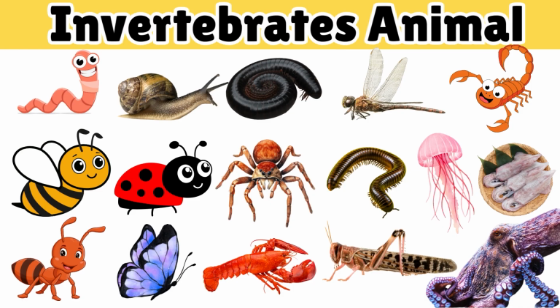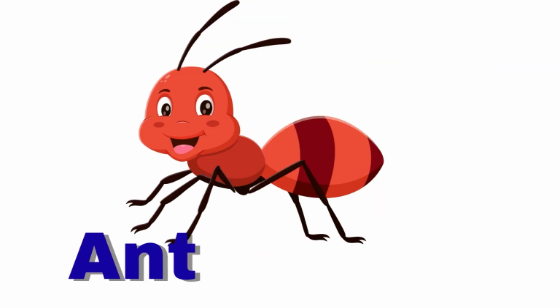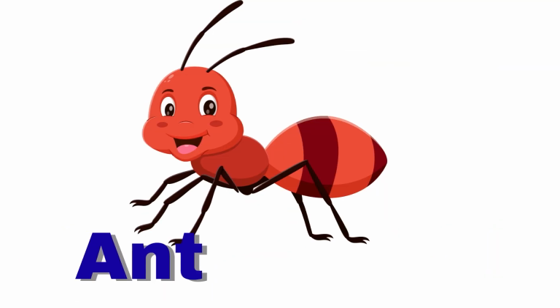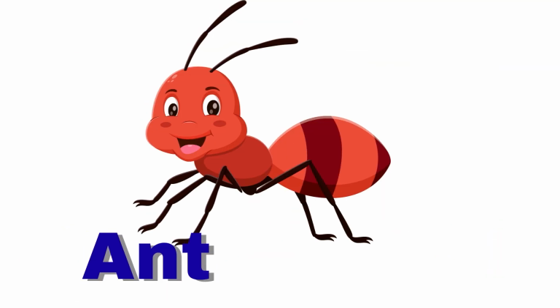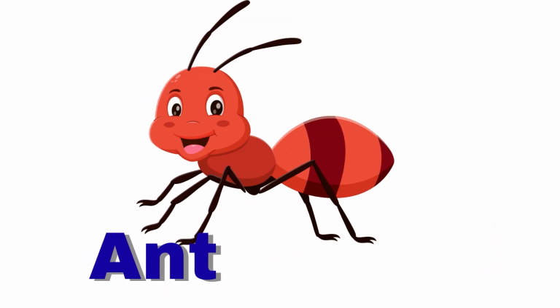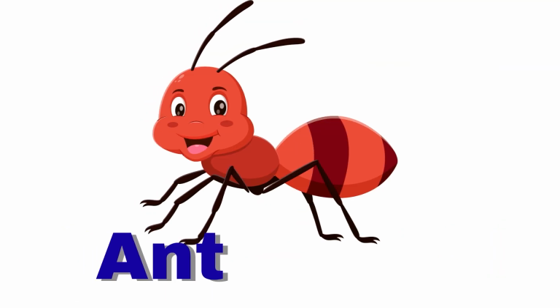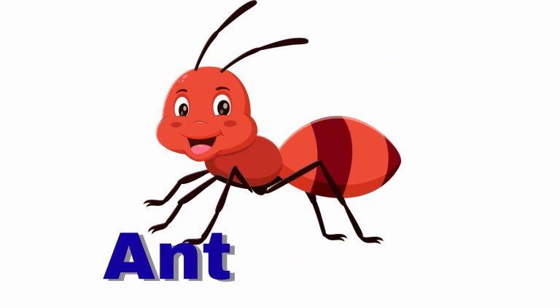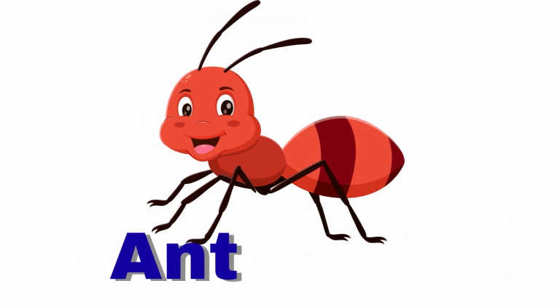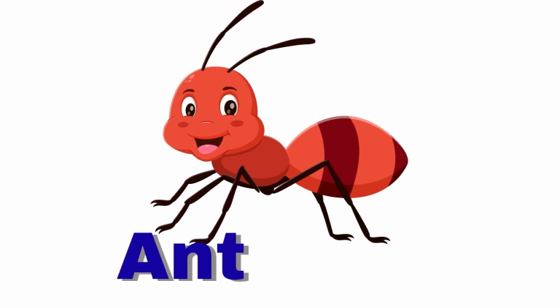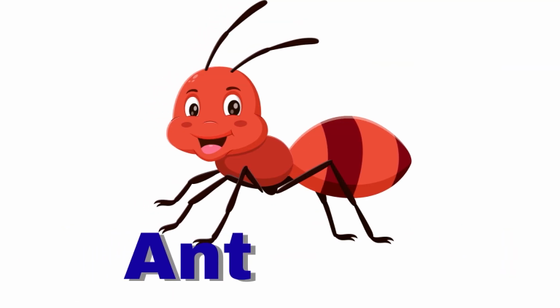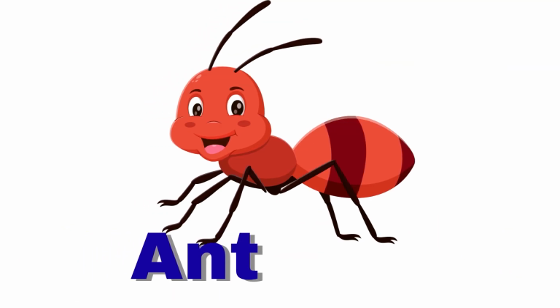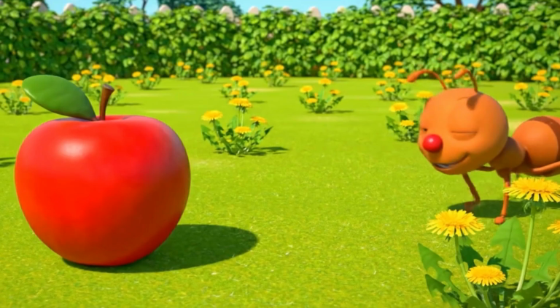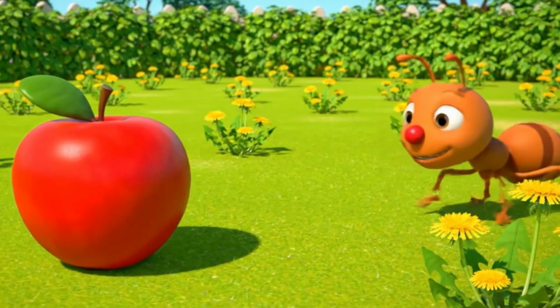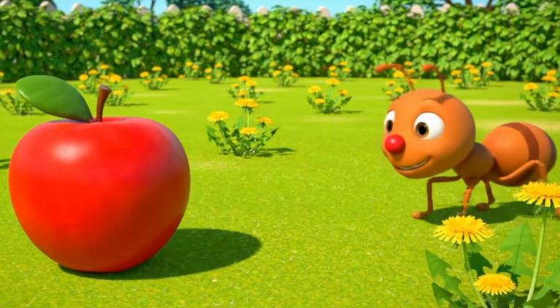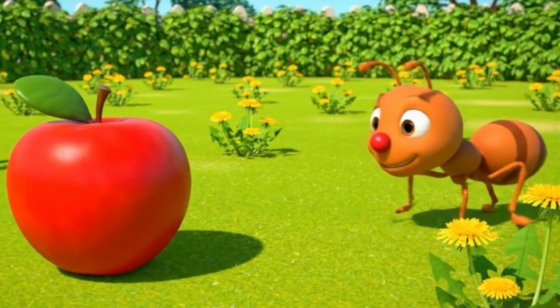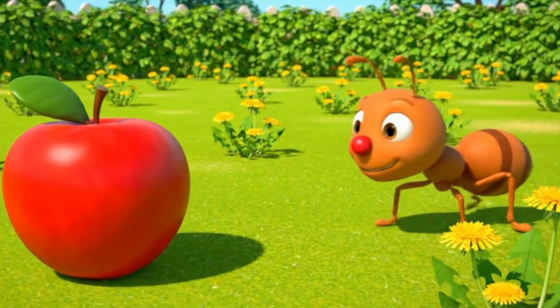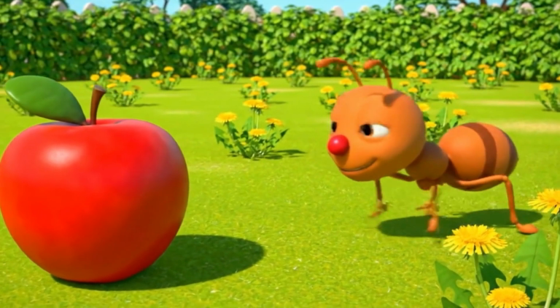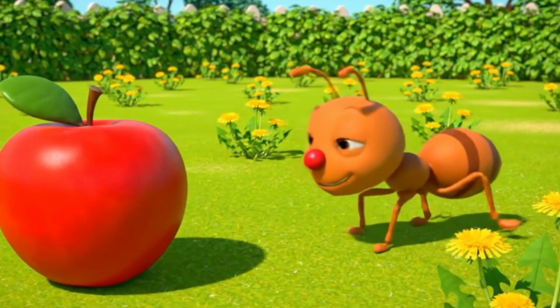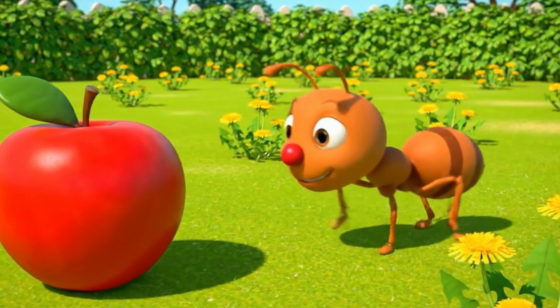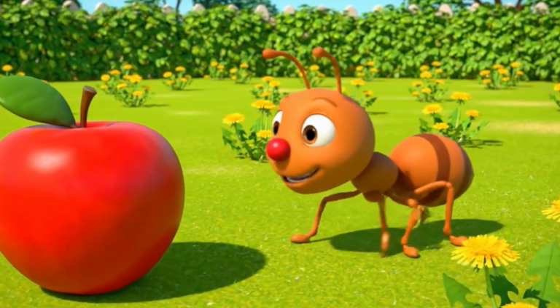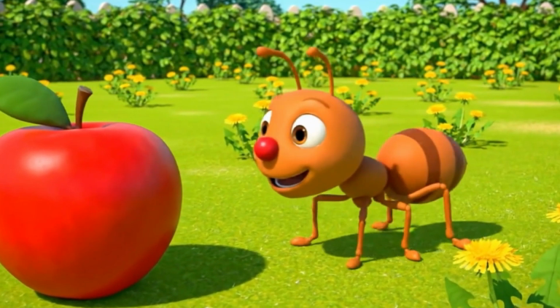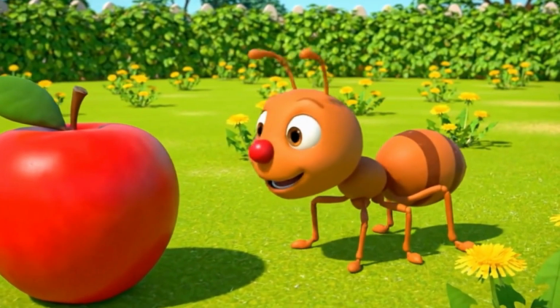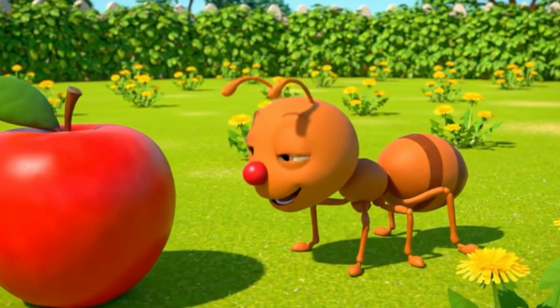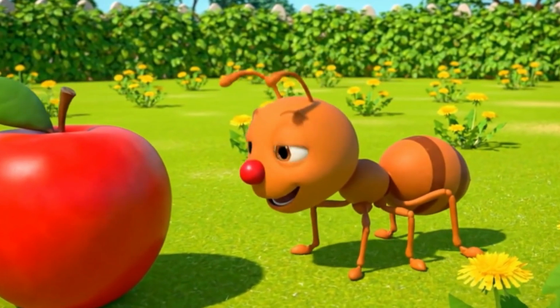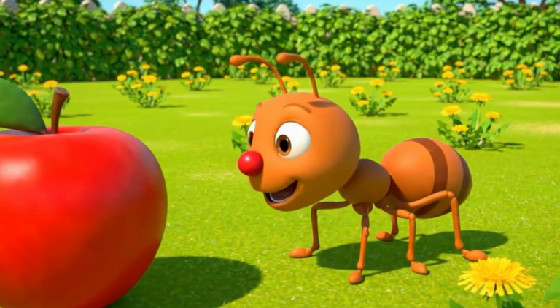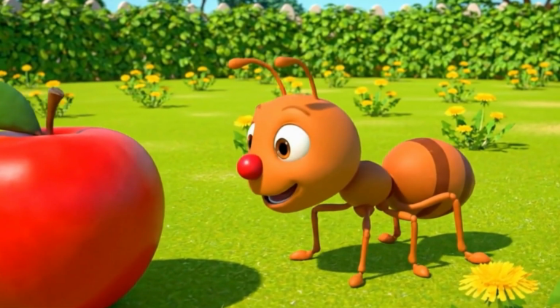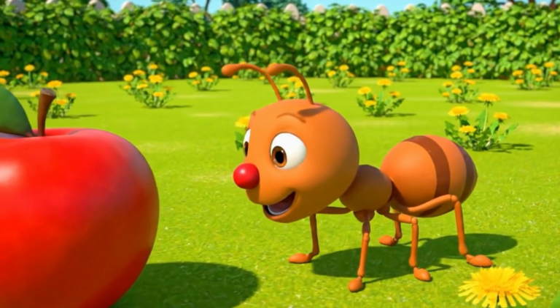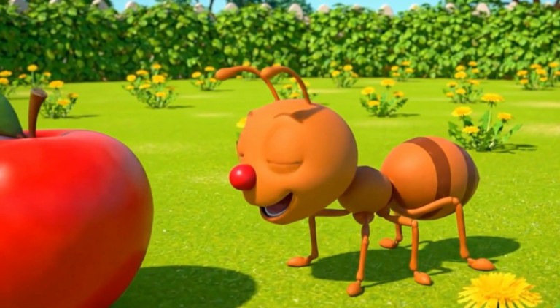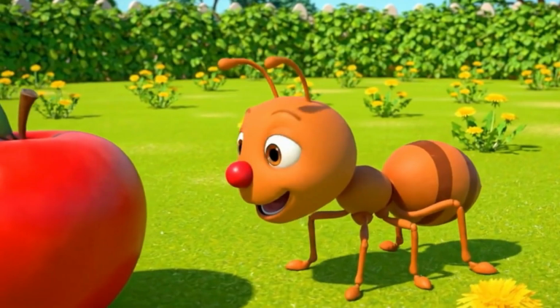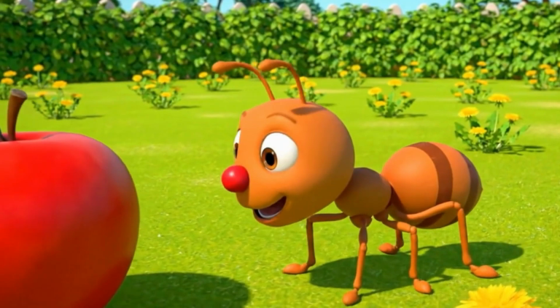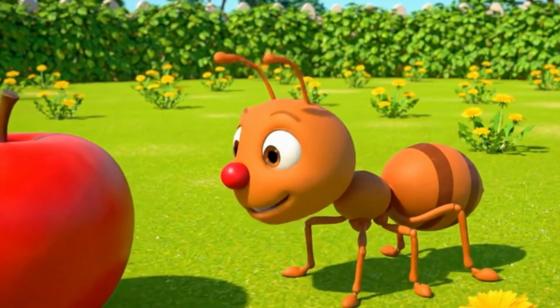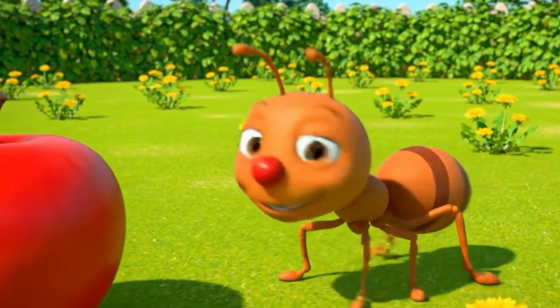Ant. An ant is tiny but very strong. It works hard and lives in a big family.